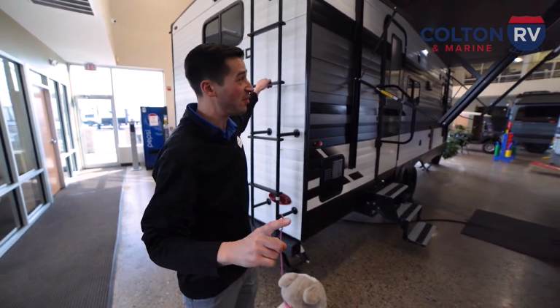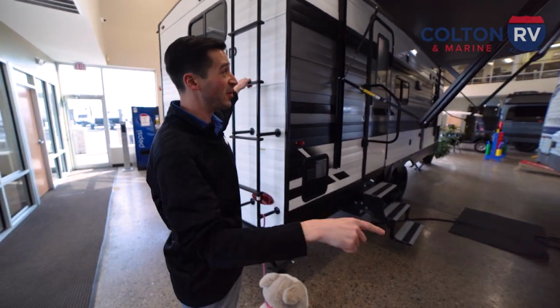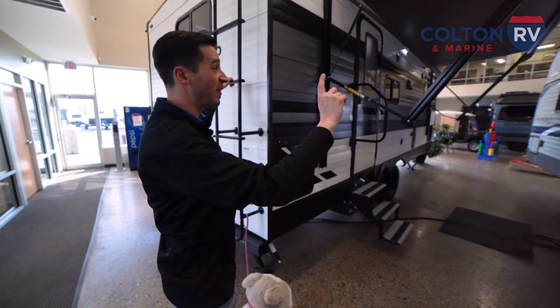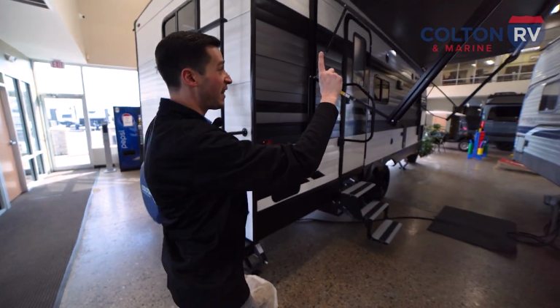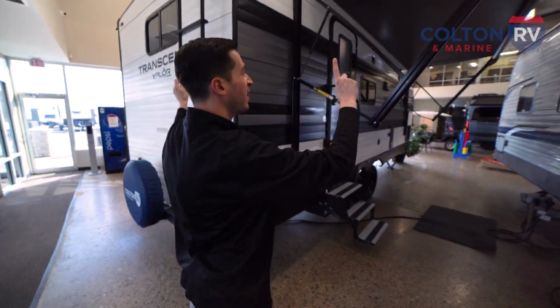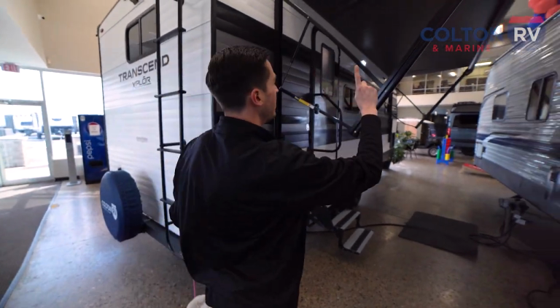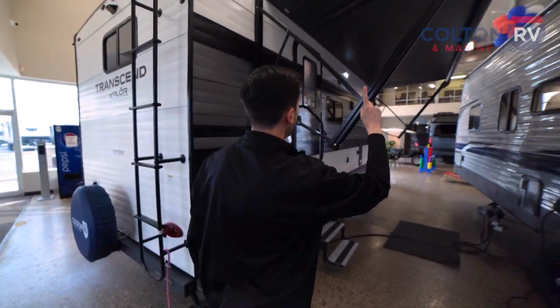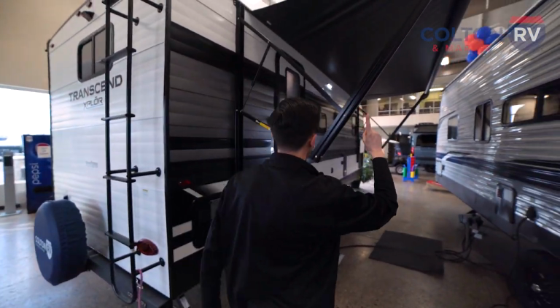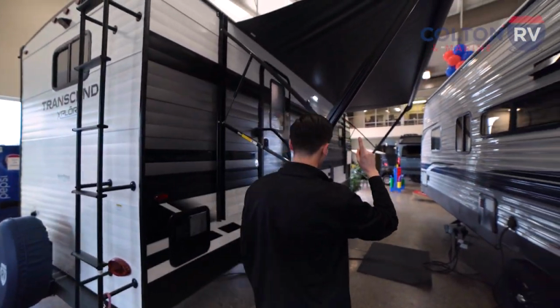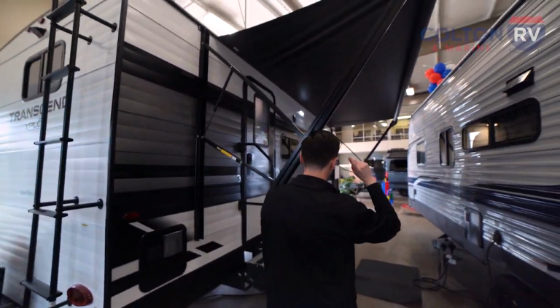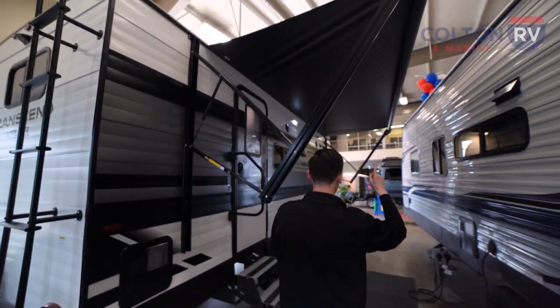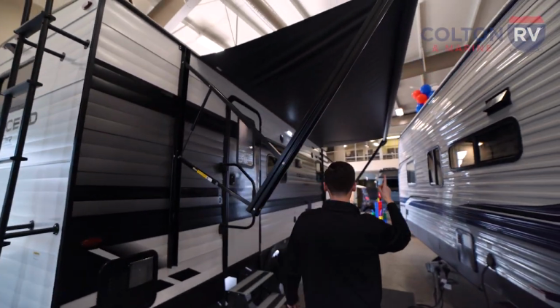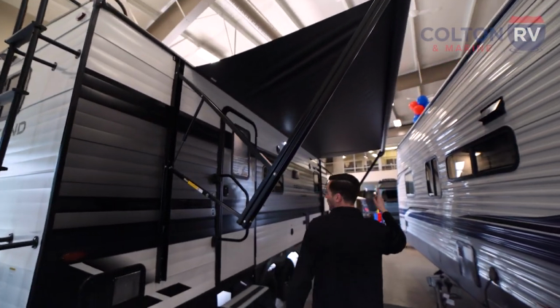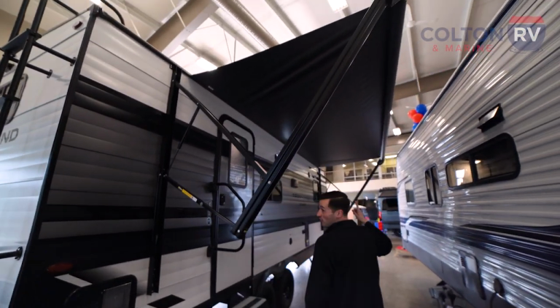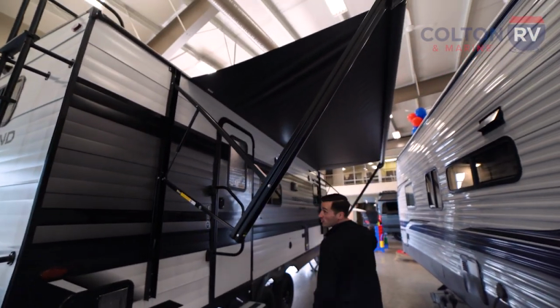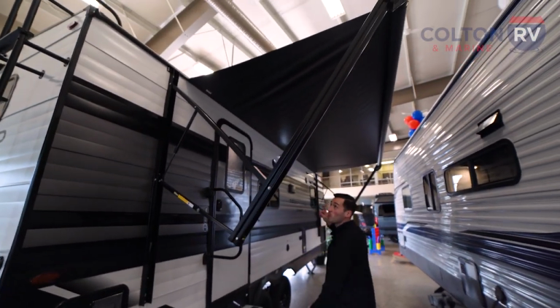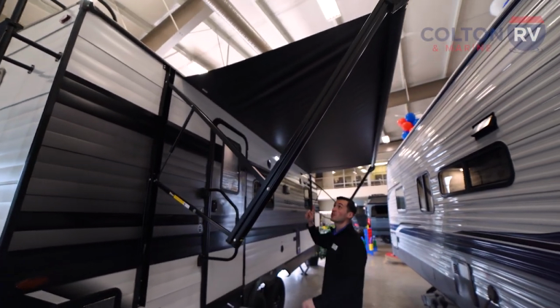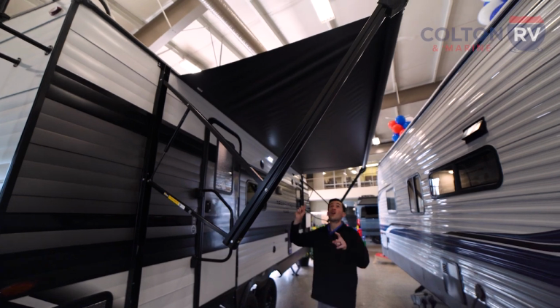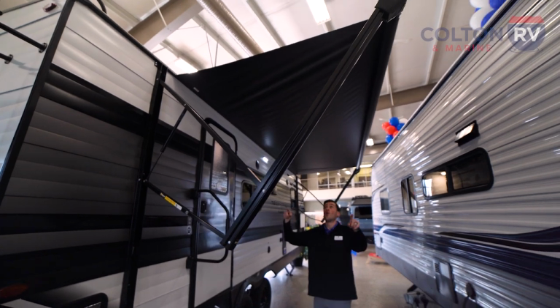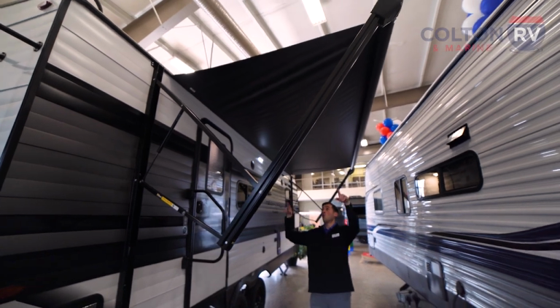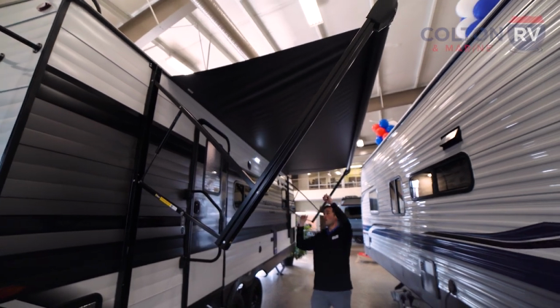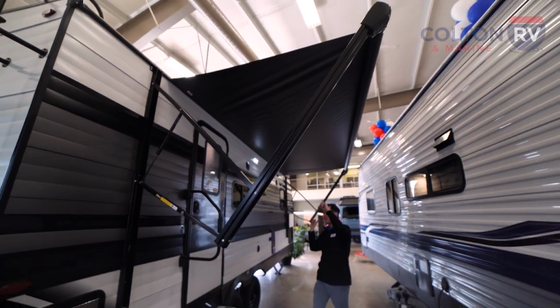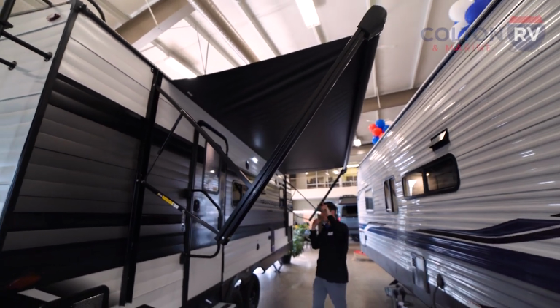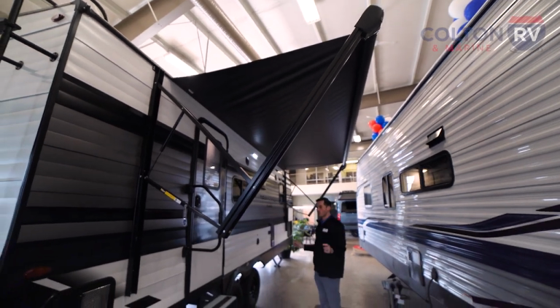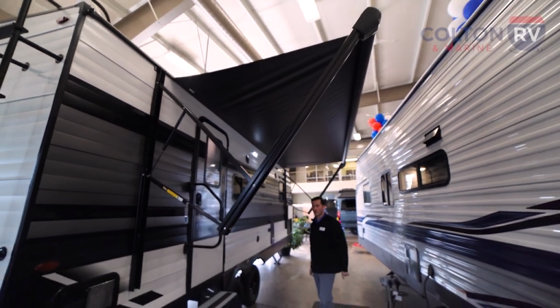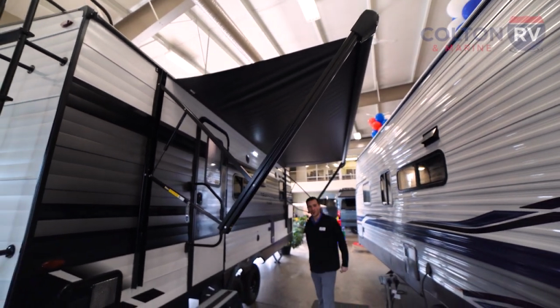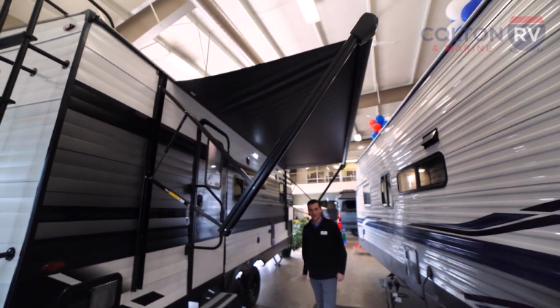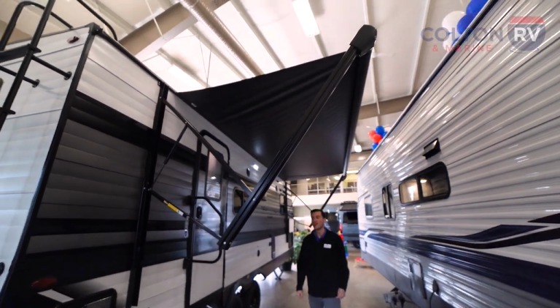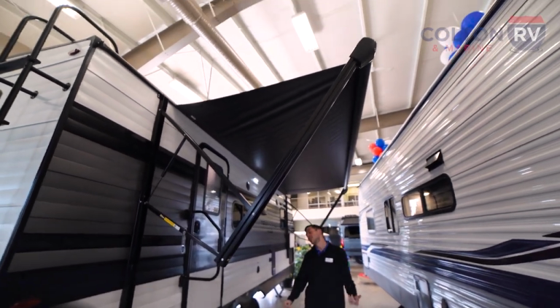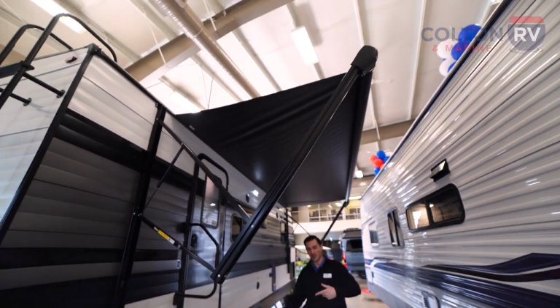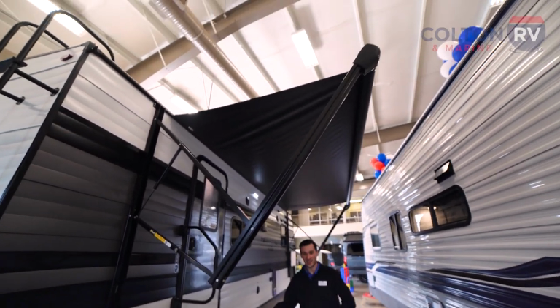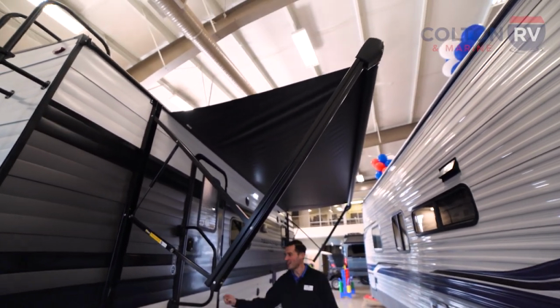Before we go in, look at the size of this awning. This awning runs almost the whole width of the front of our trailer. Now let's go in.